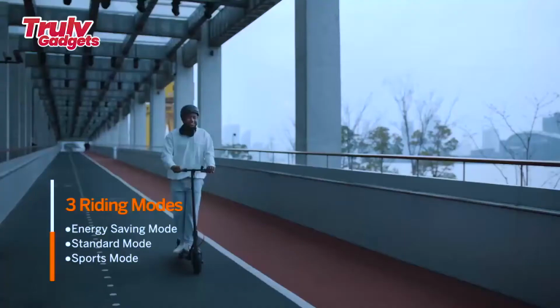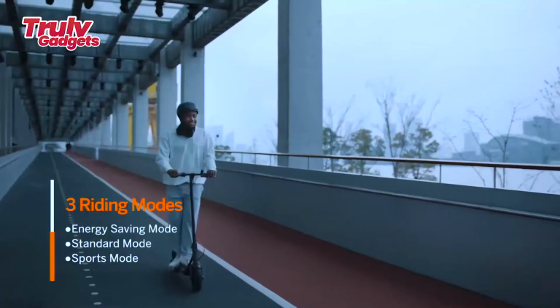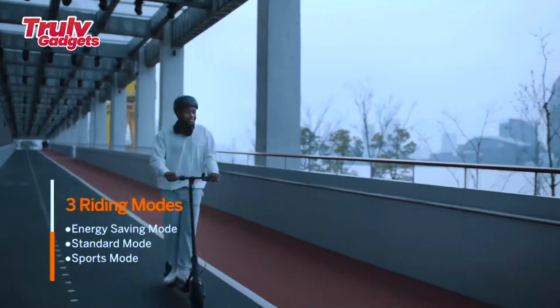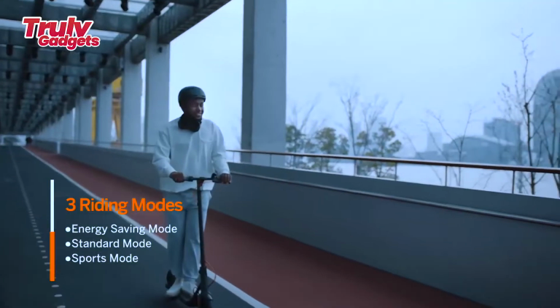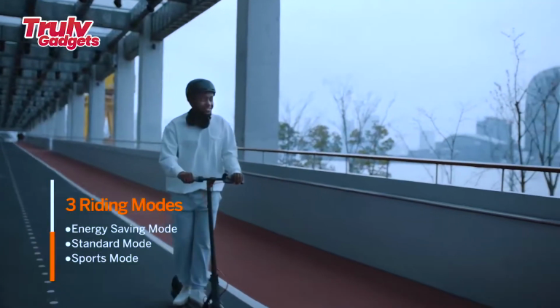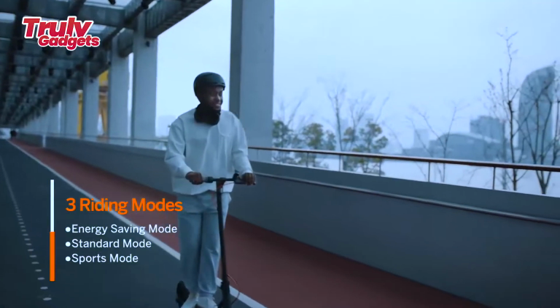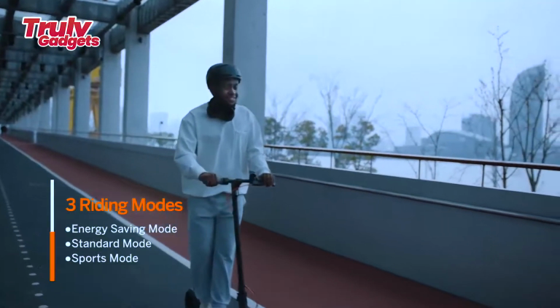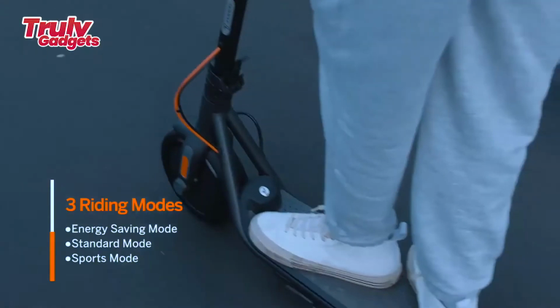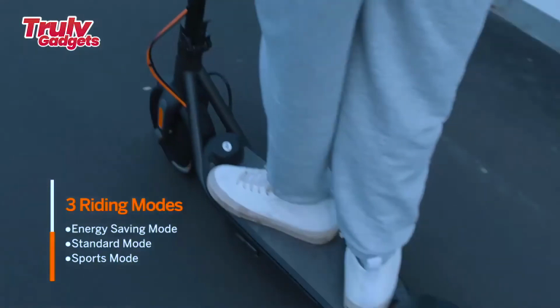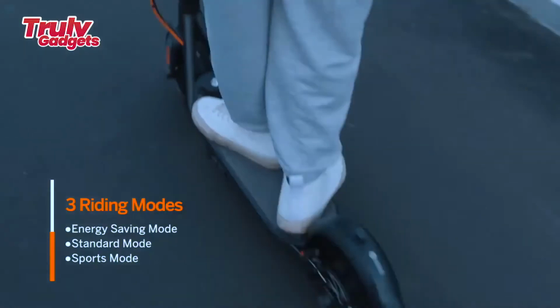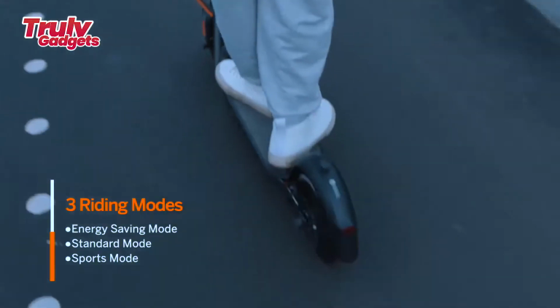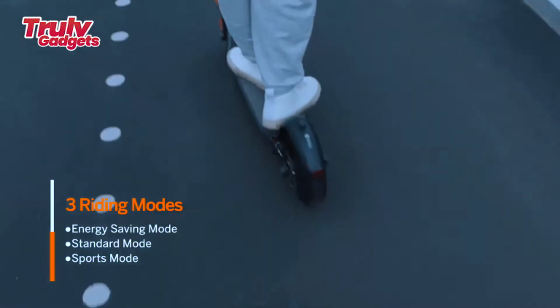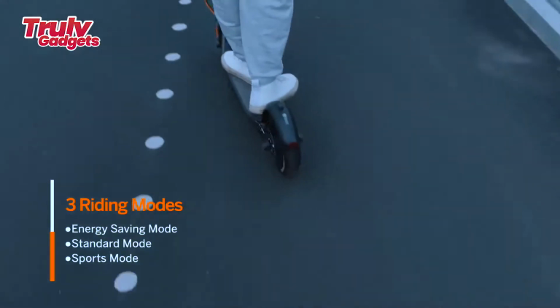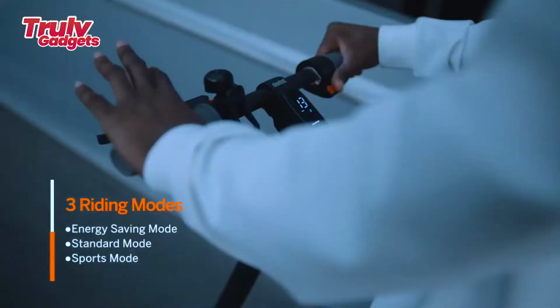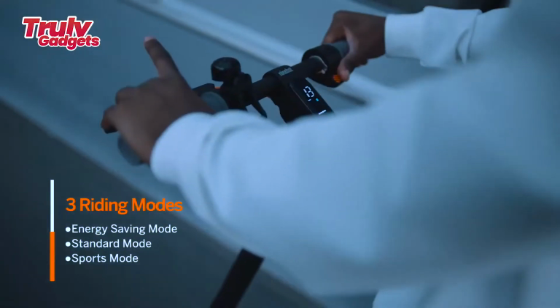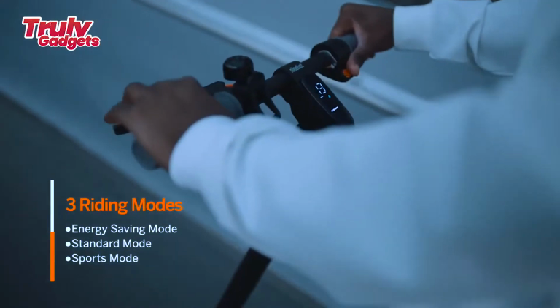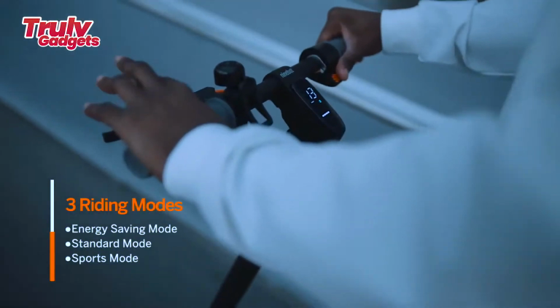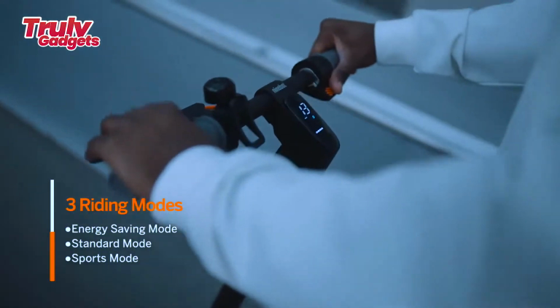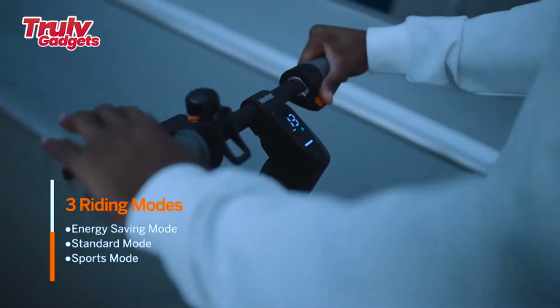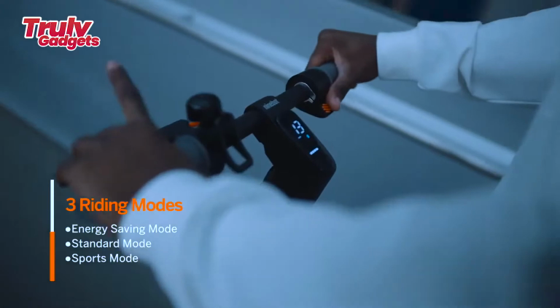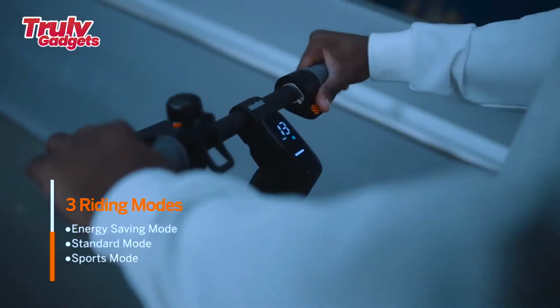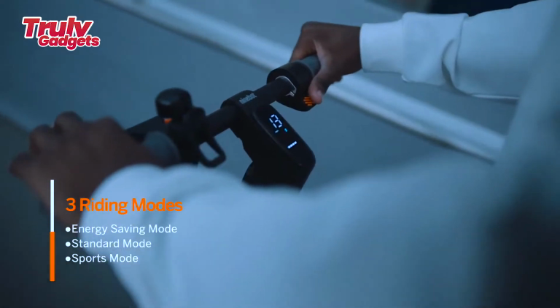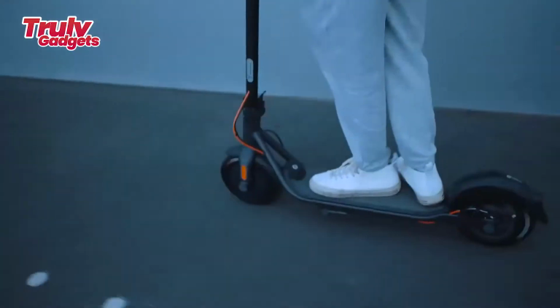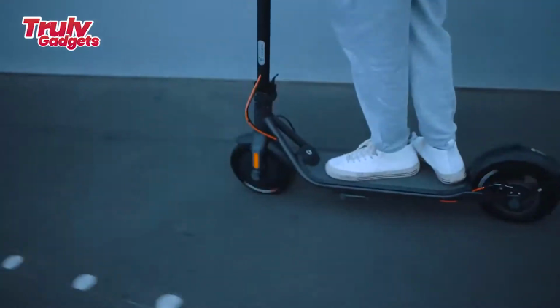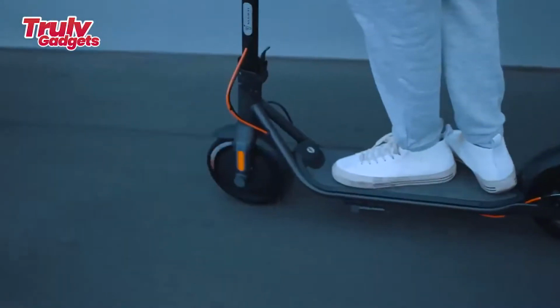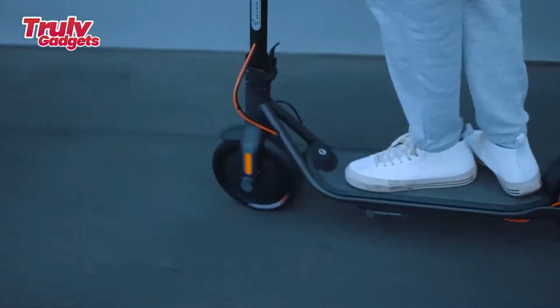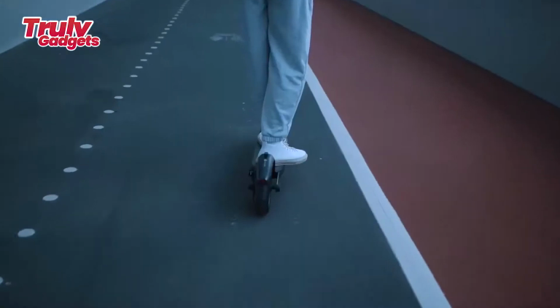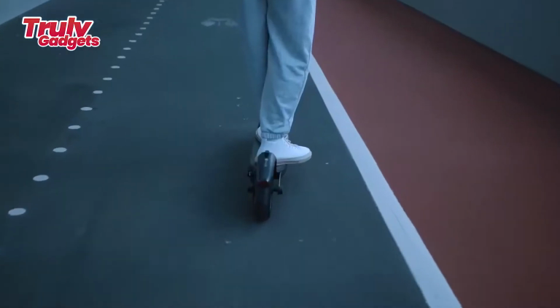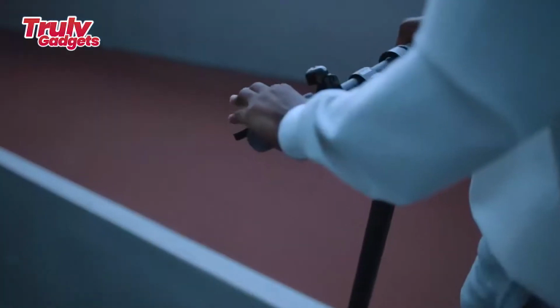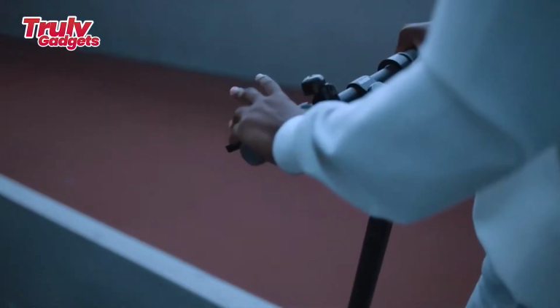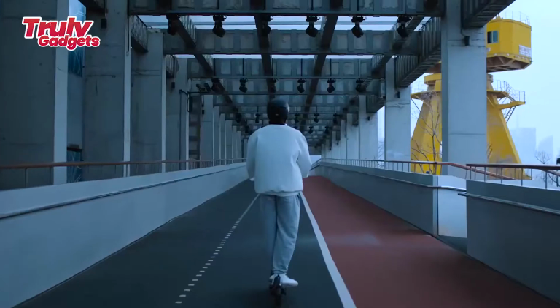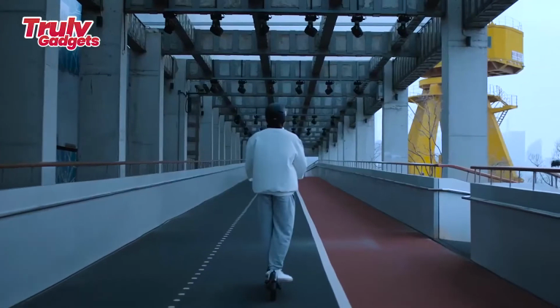Equipped with a high-capacity battery of up to 10,200 mAh, the F-30 delivers a 17-mile range and the F-40 up to a 25-mile range on a single charge.